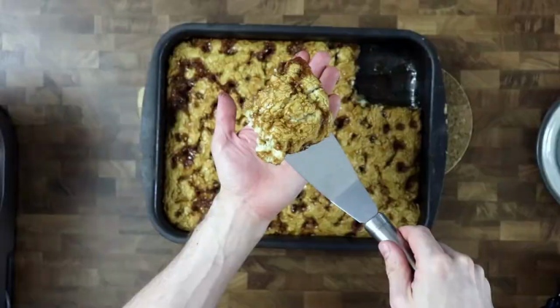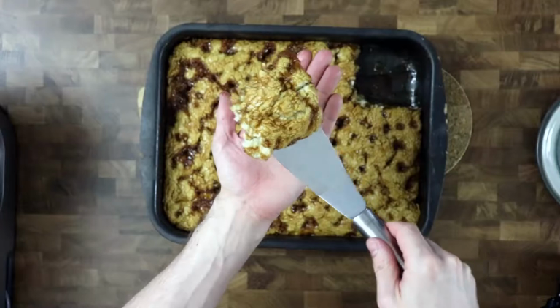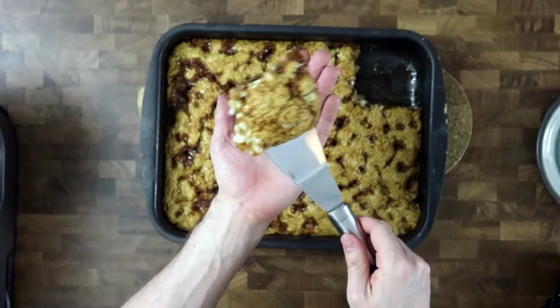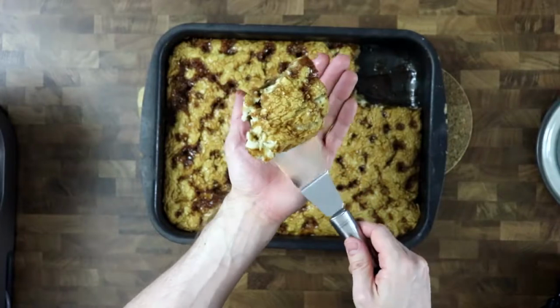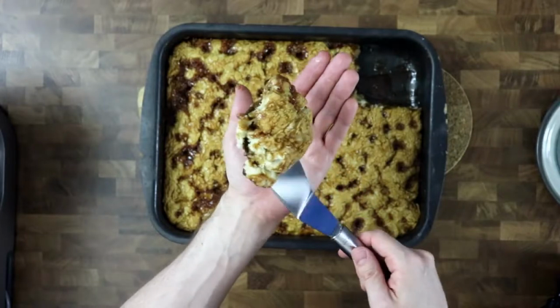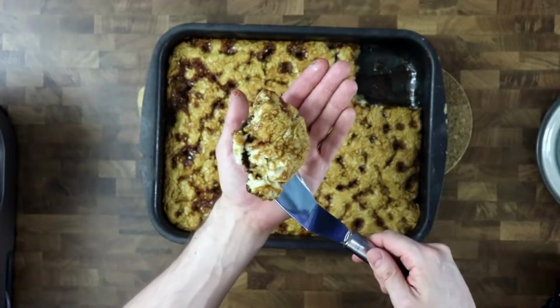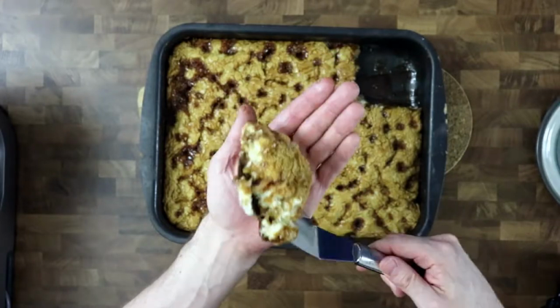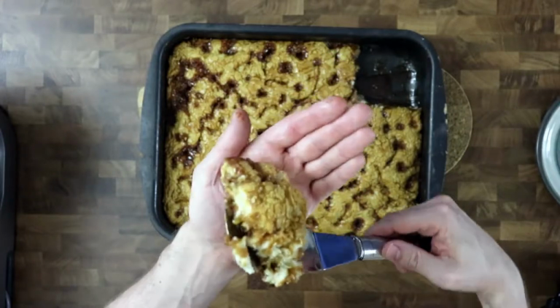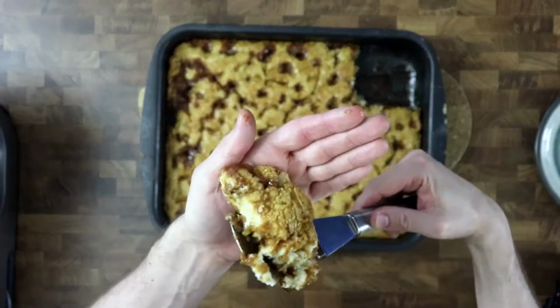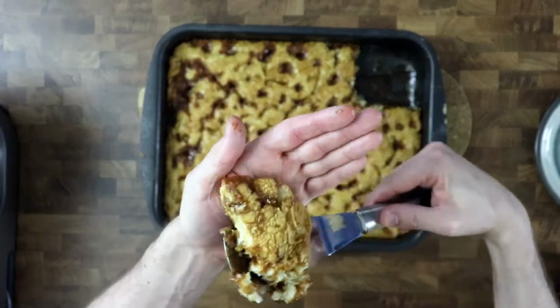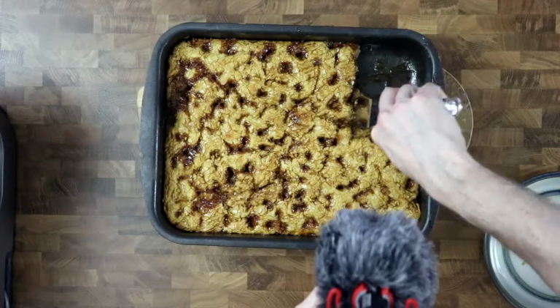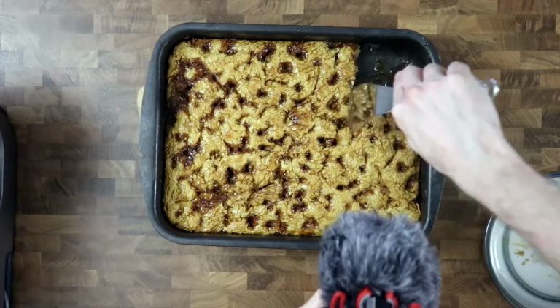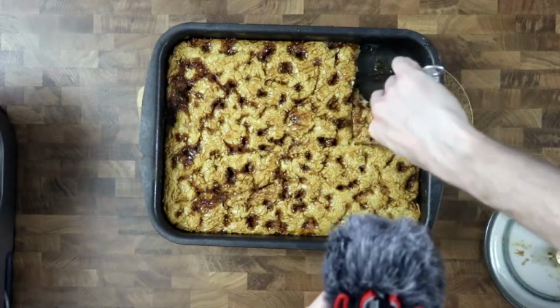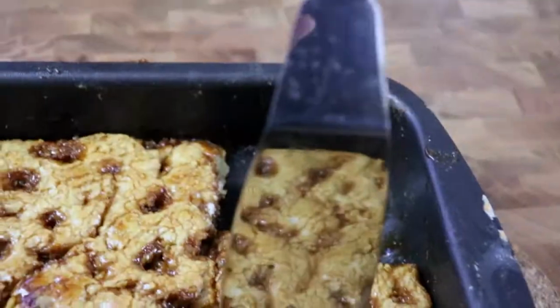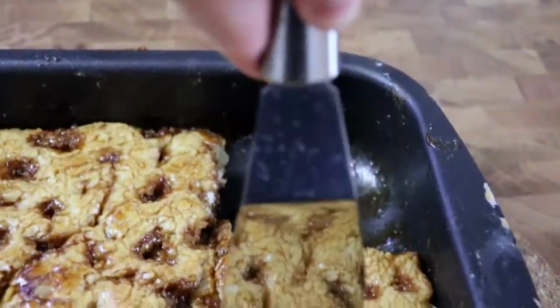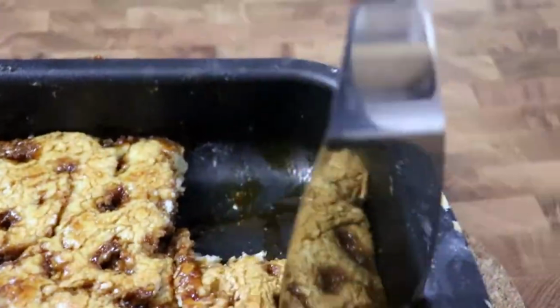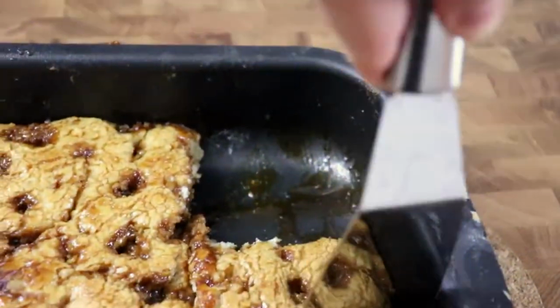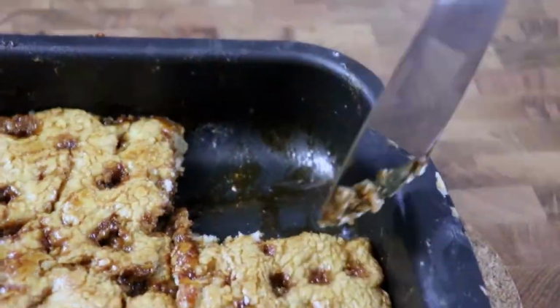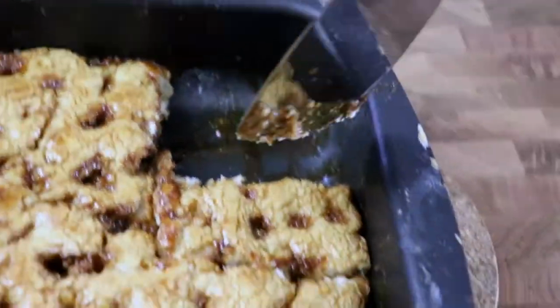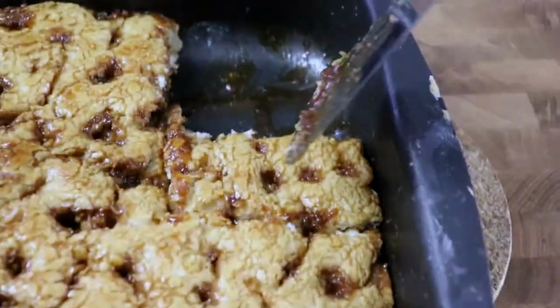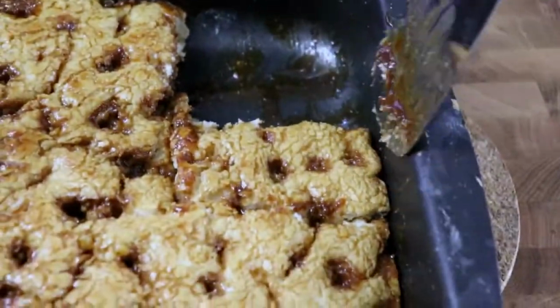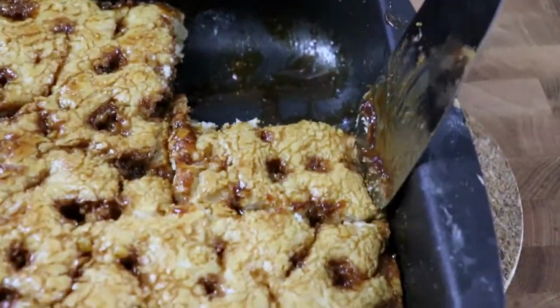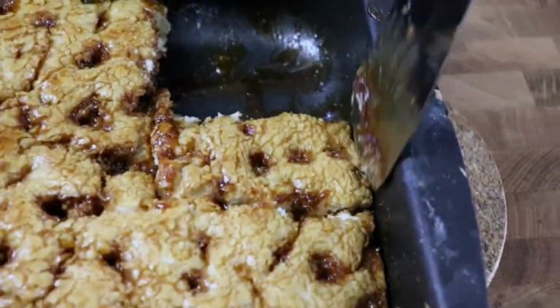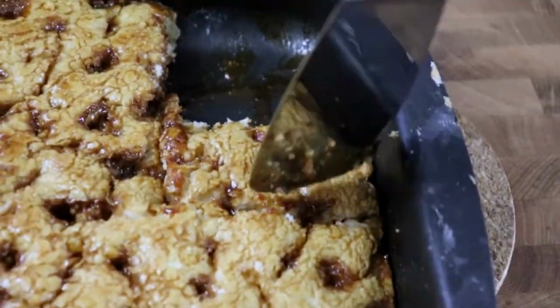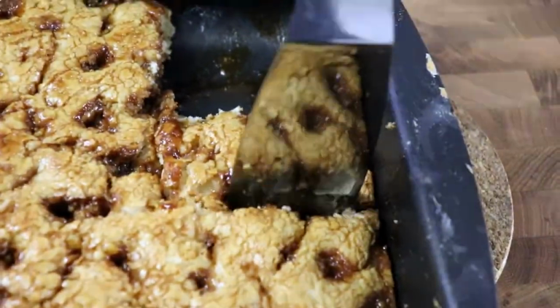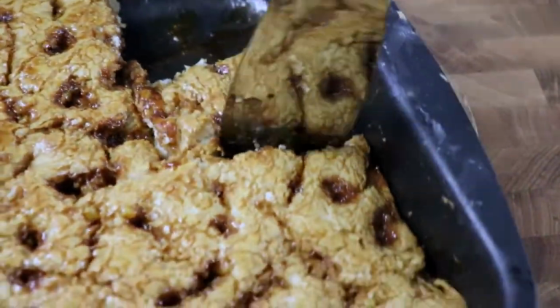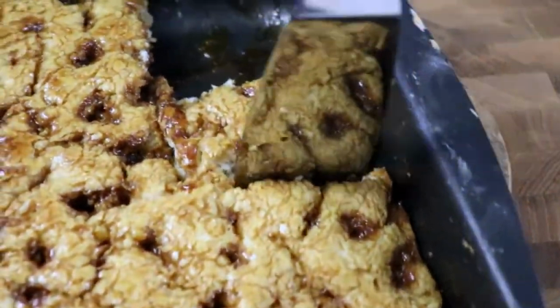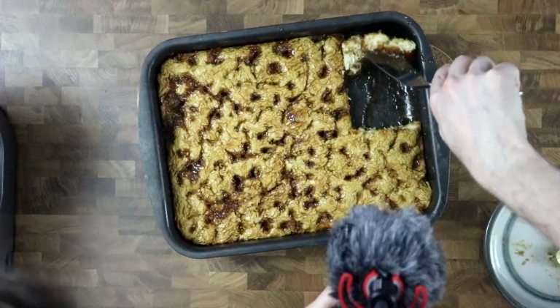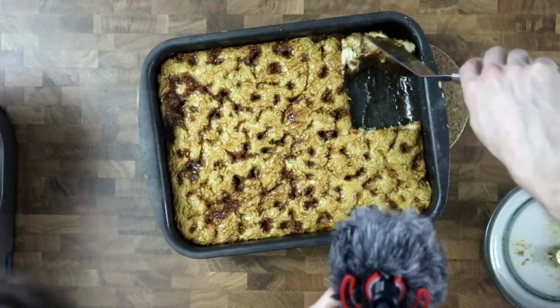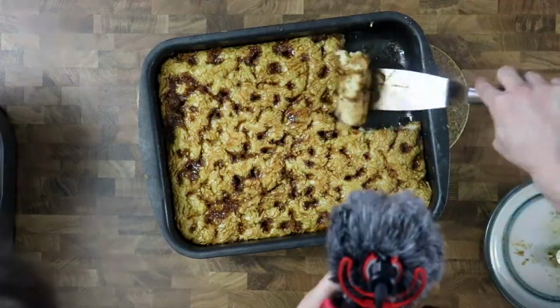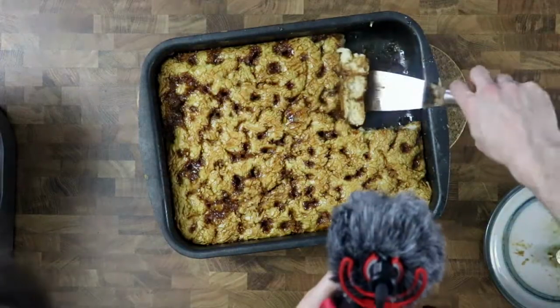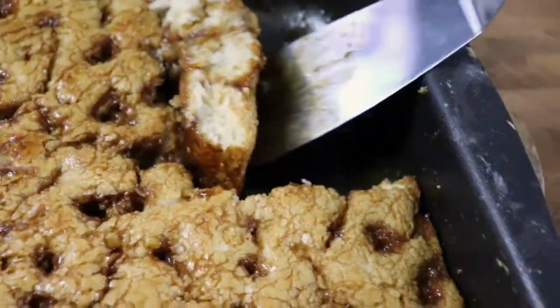Serve just as it is or with a bit of vanilla ice cream on top. Now please enjoy the world's best brunsviger!